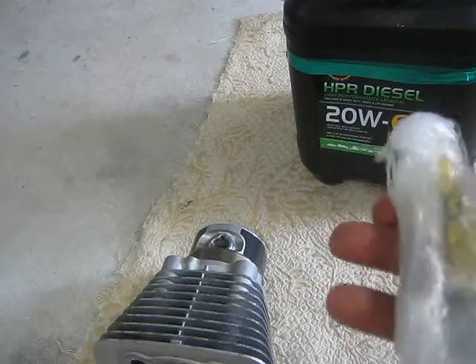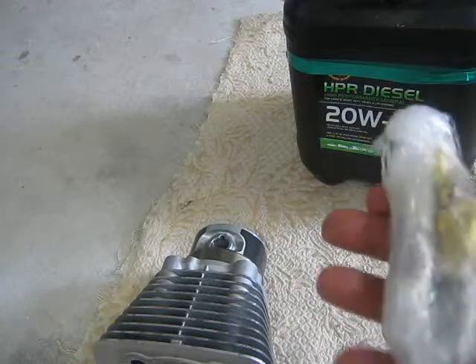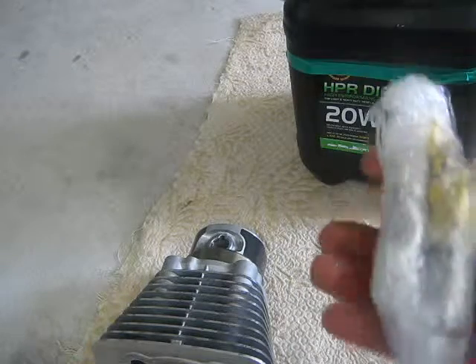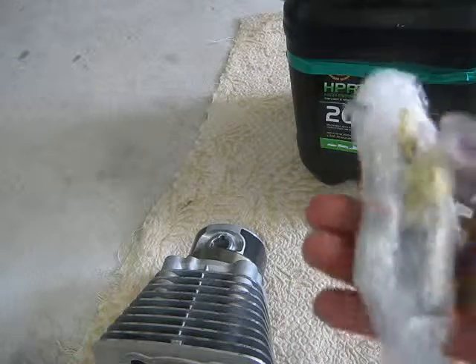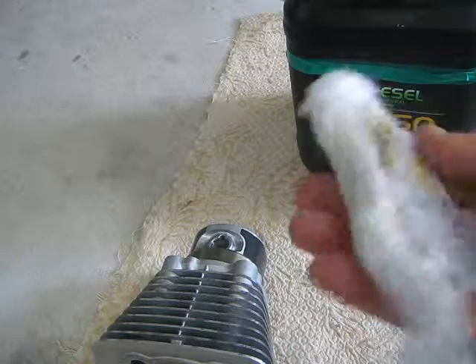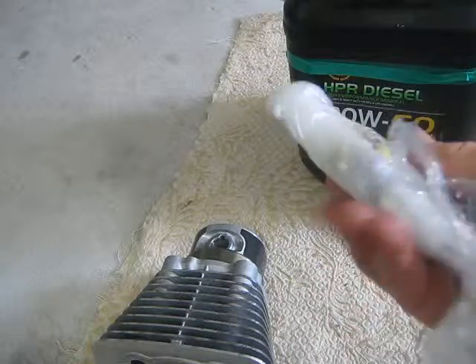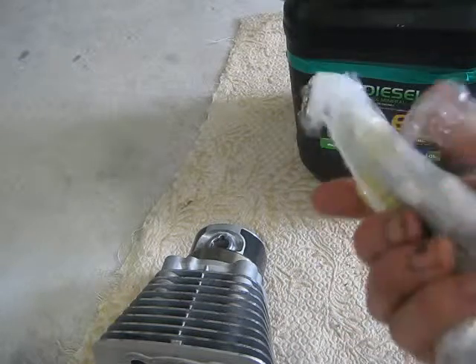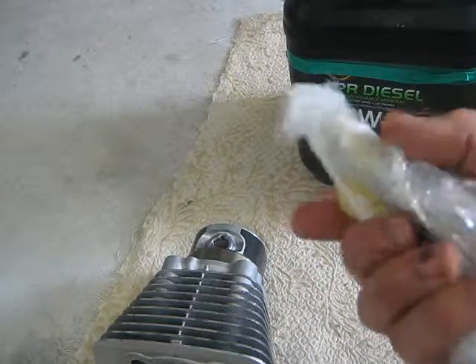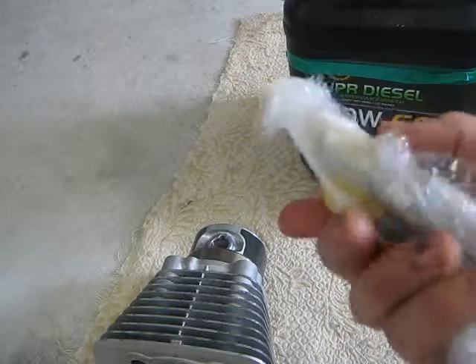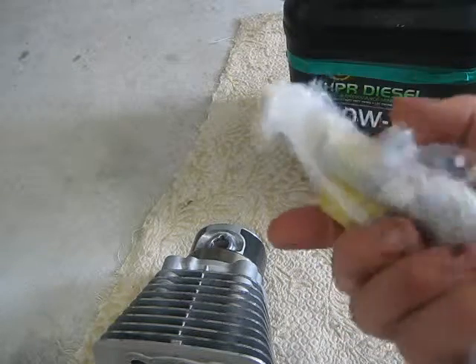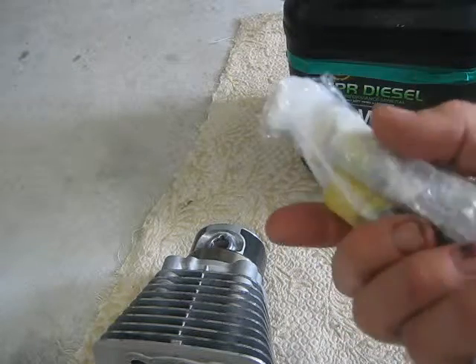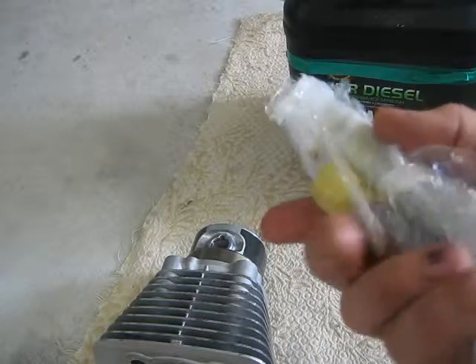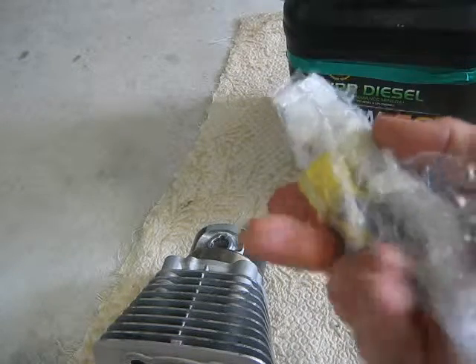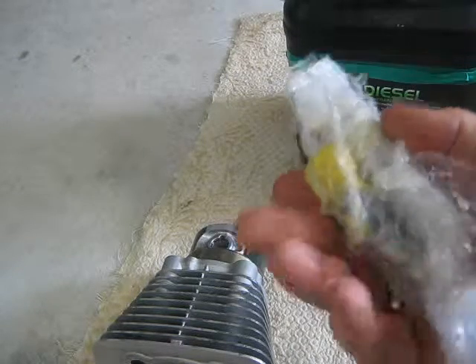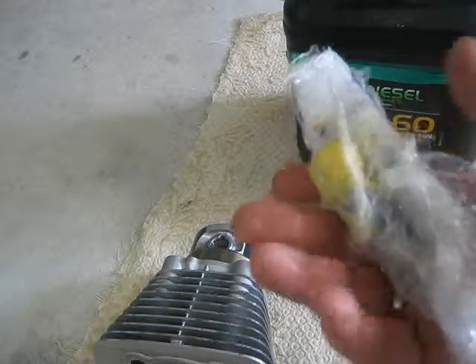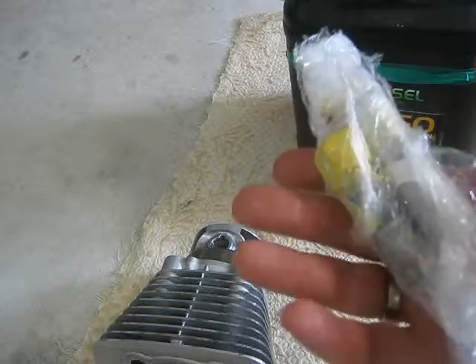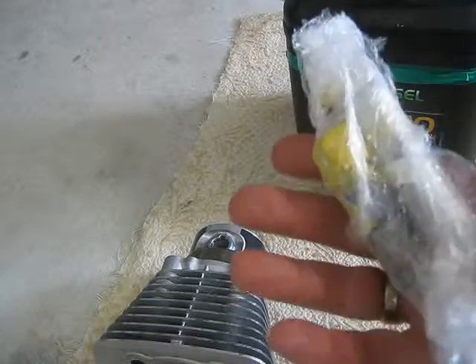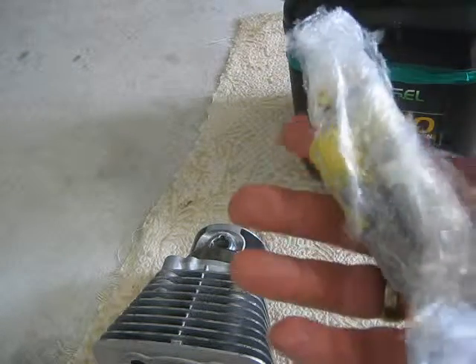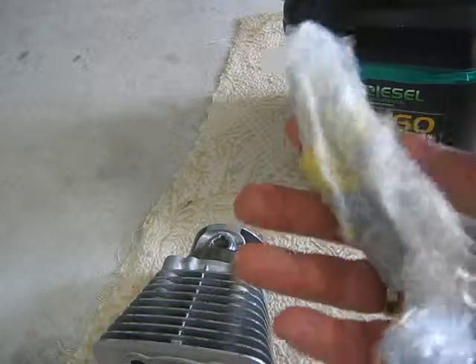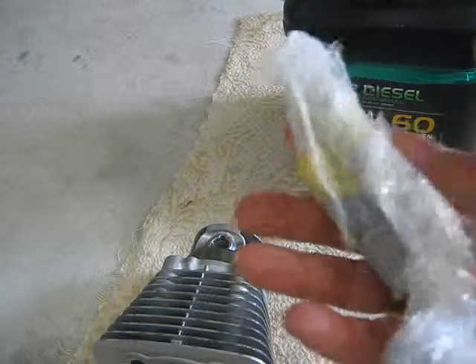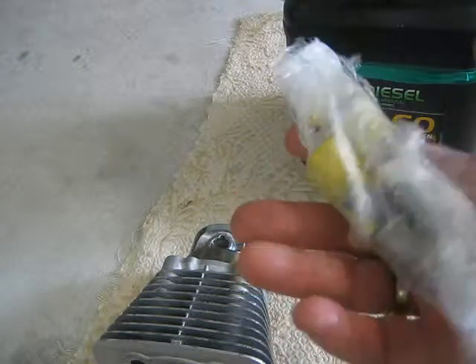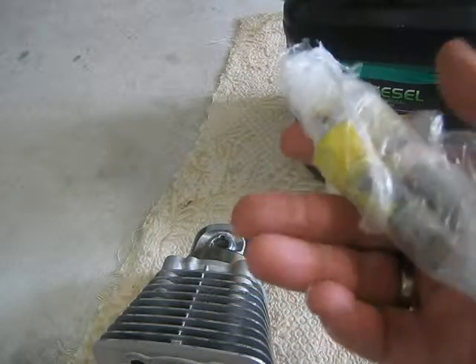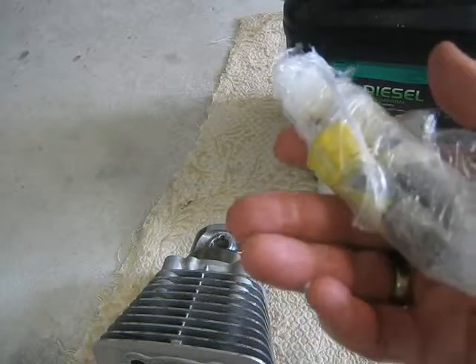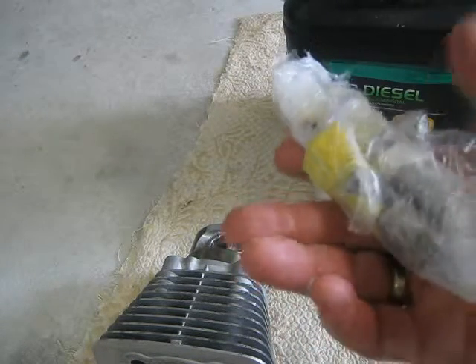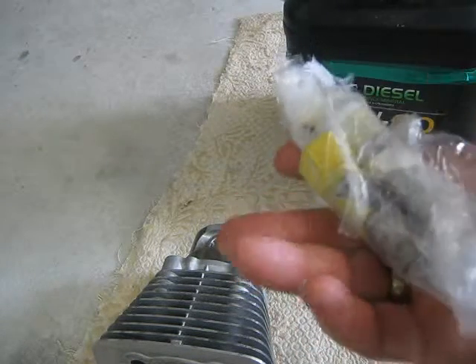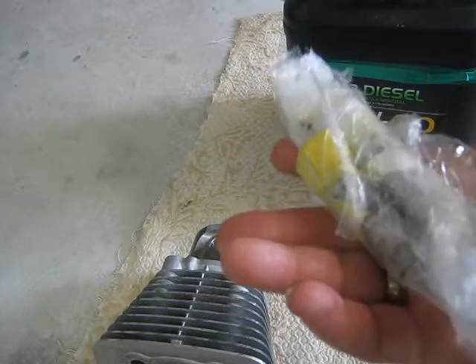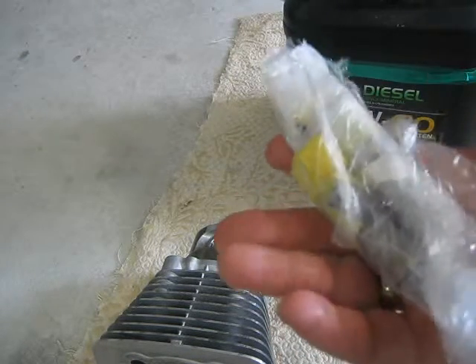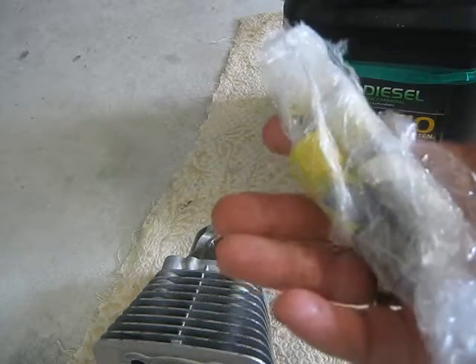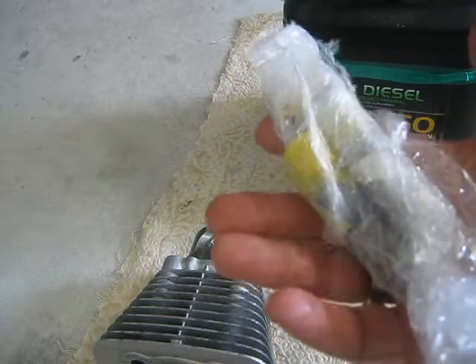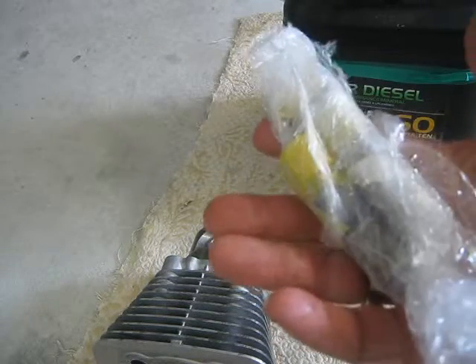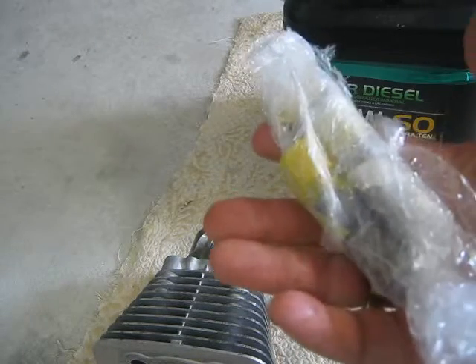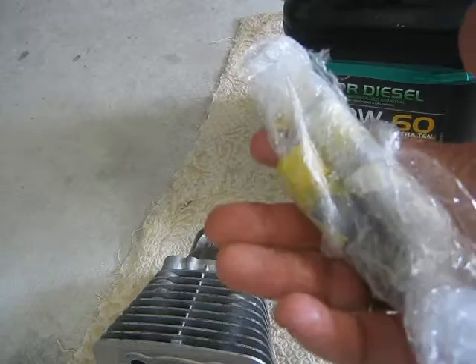I've got my gudgeon pins and they've been in the freezer for more than 24 hours.